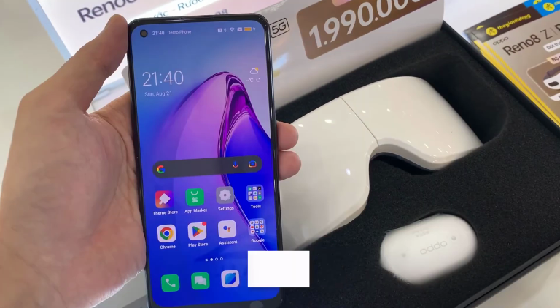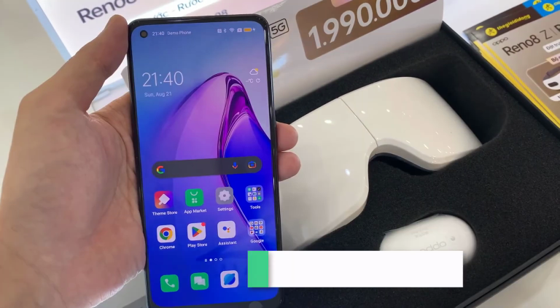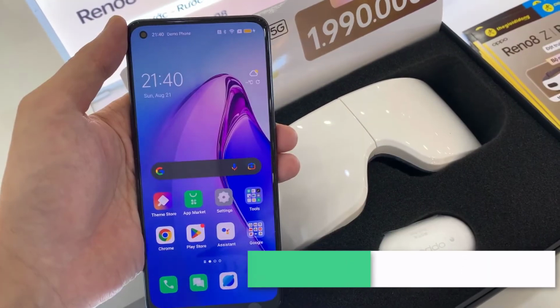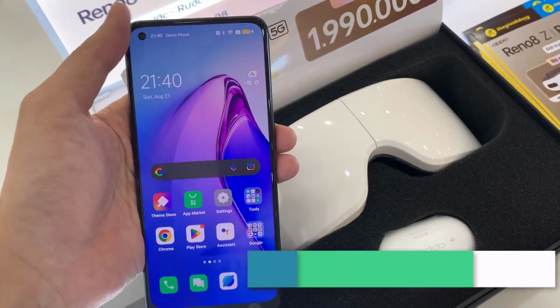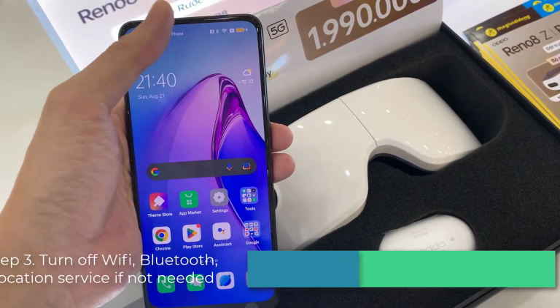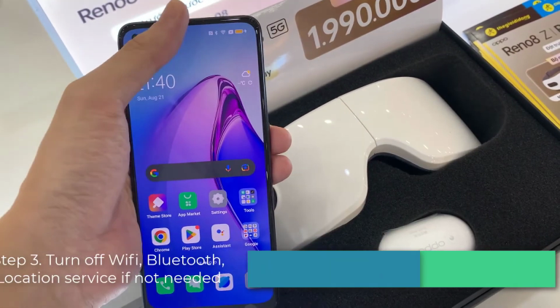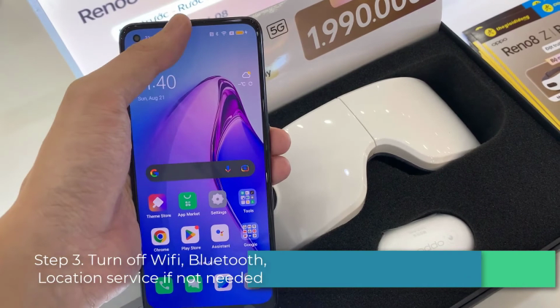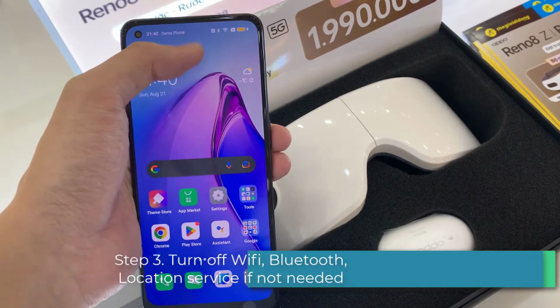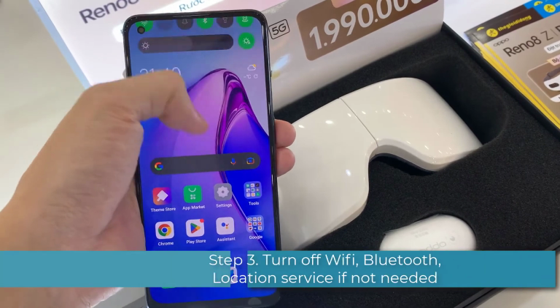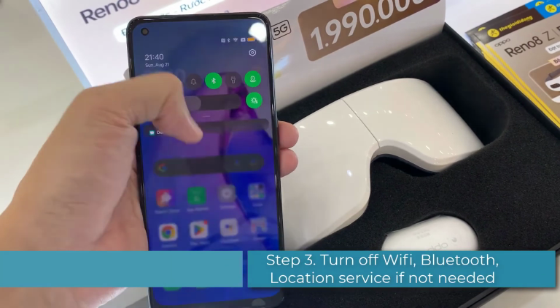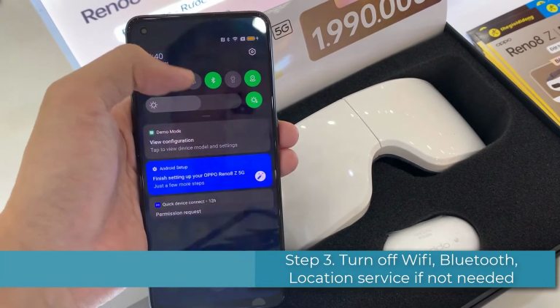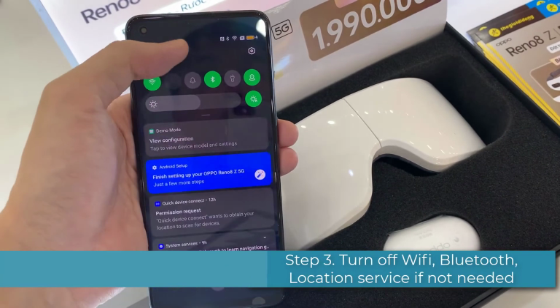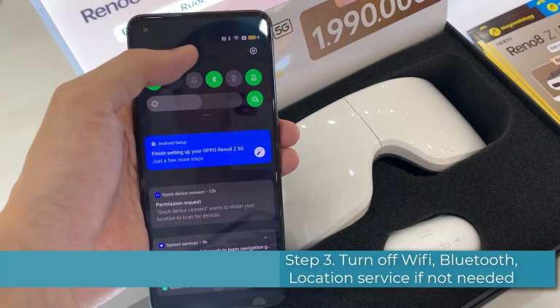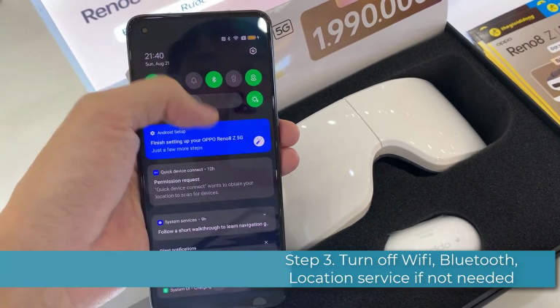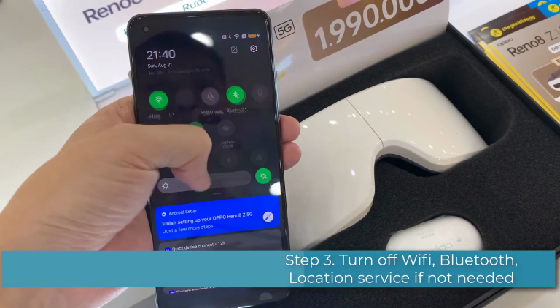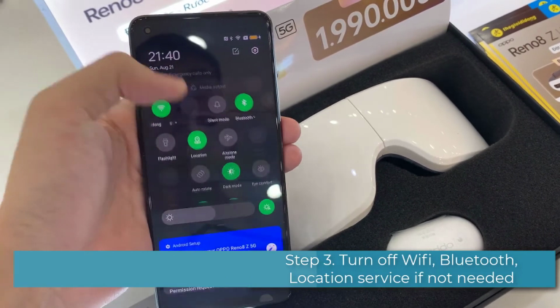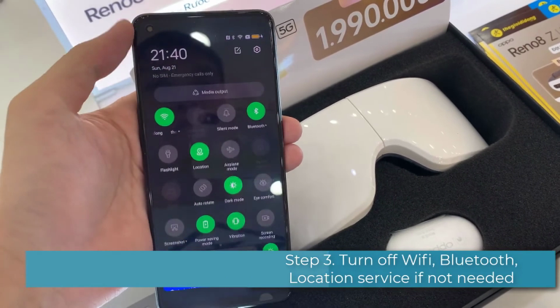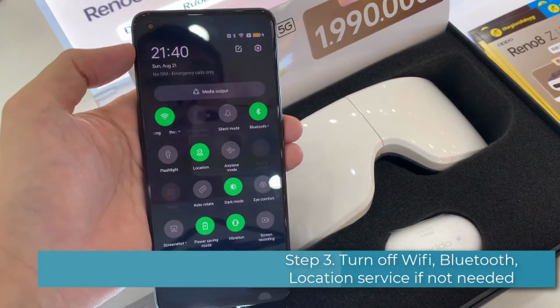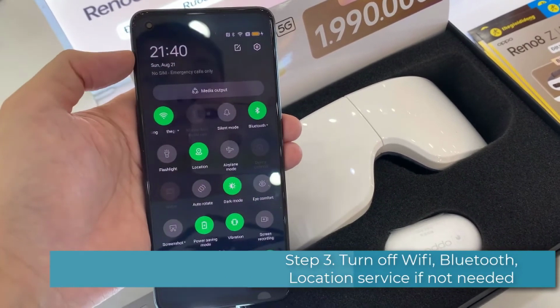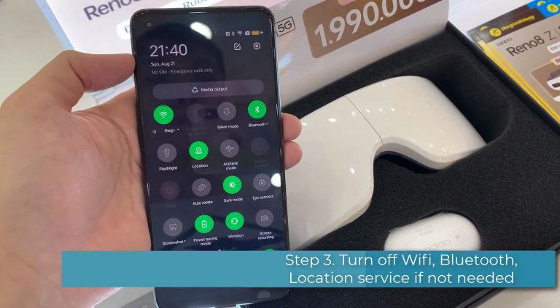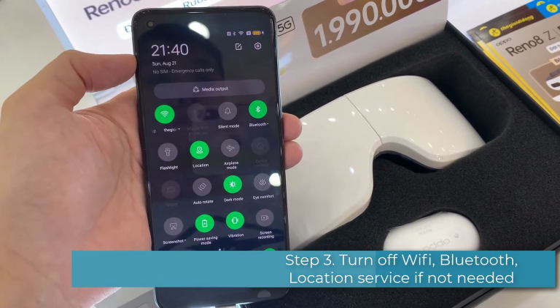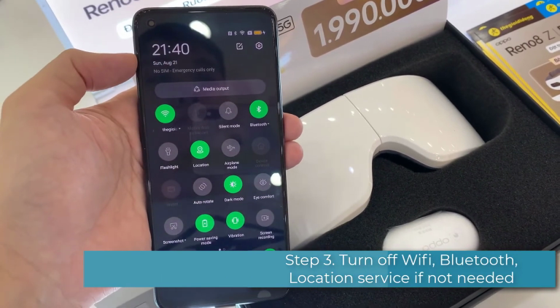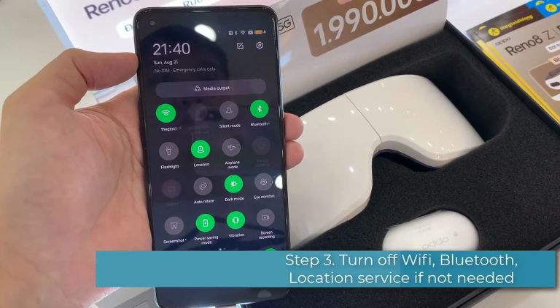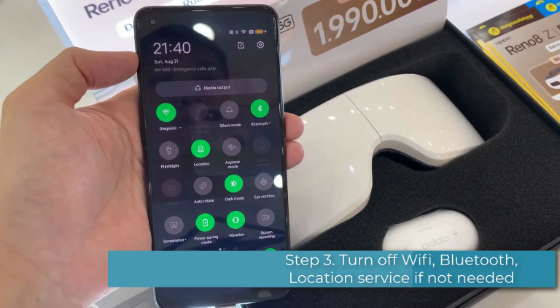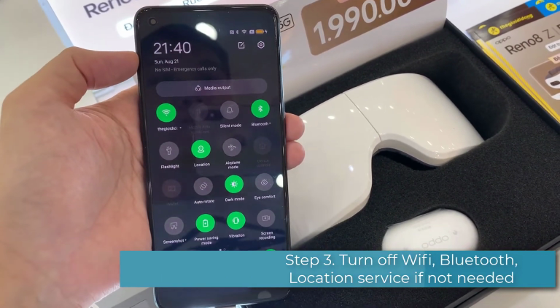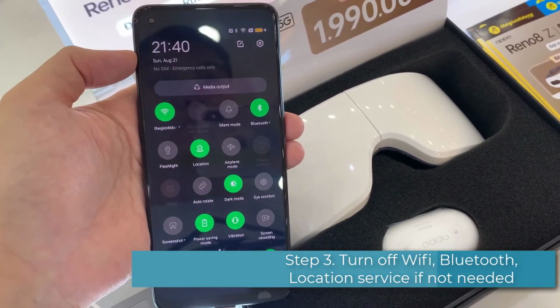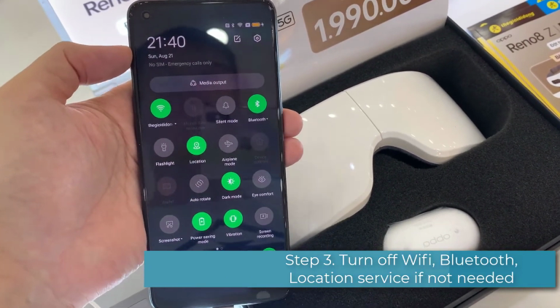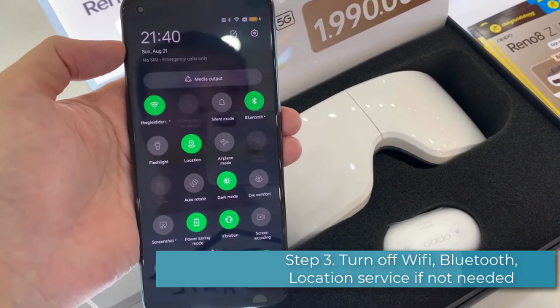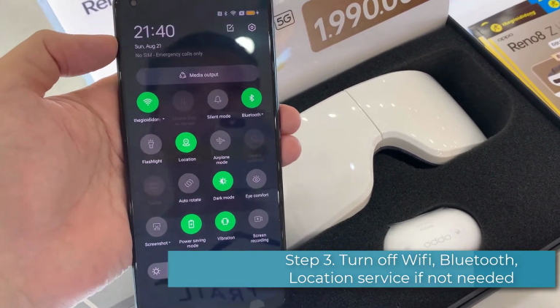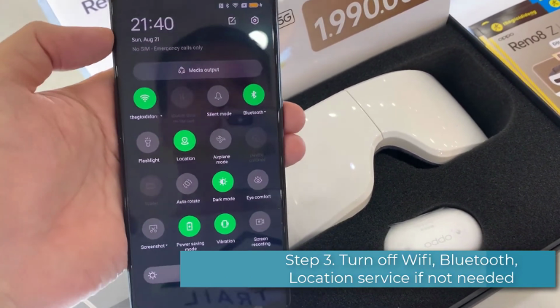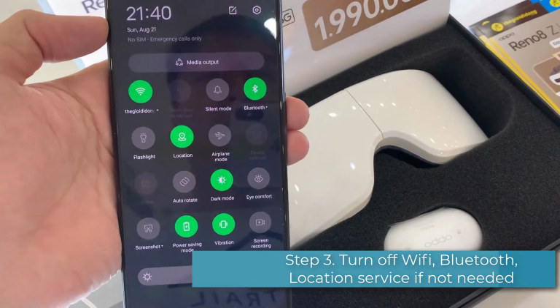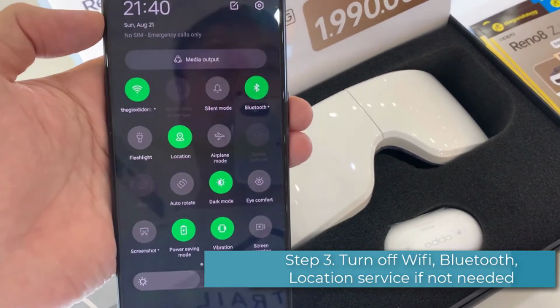Step 3: turn off Wi-Fi, Bluetooth, and location services when they are not needed.